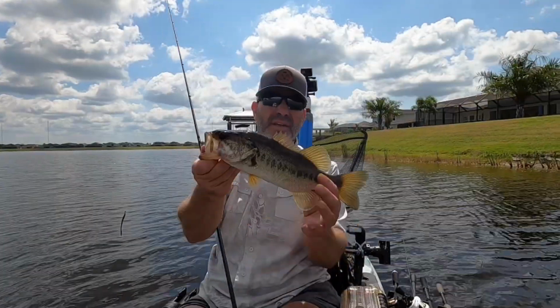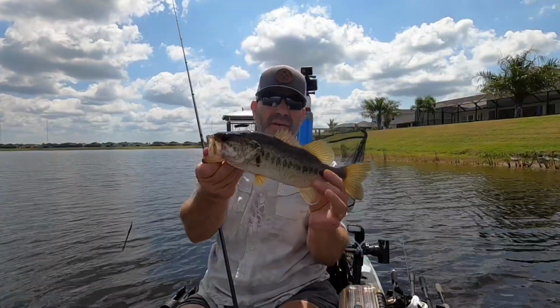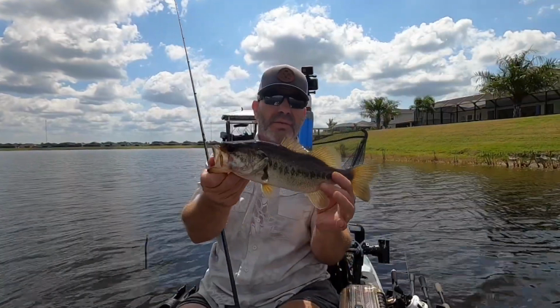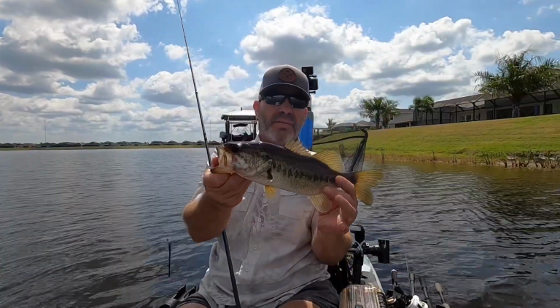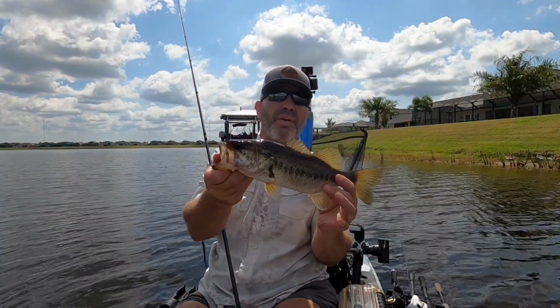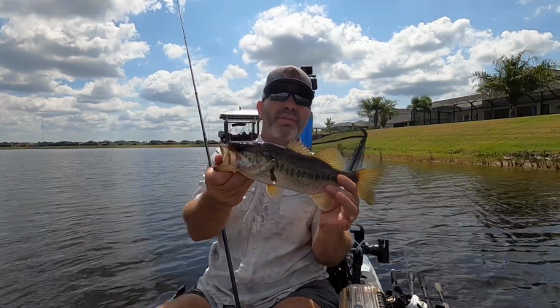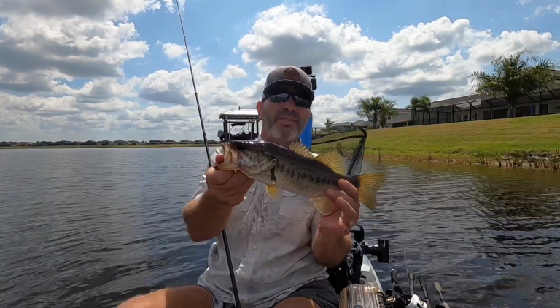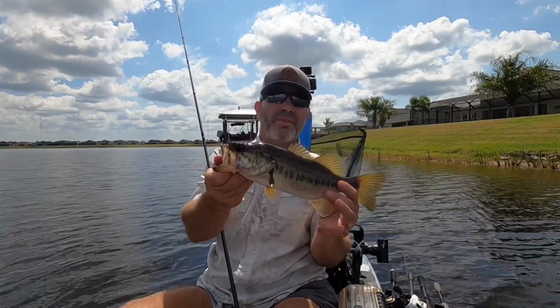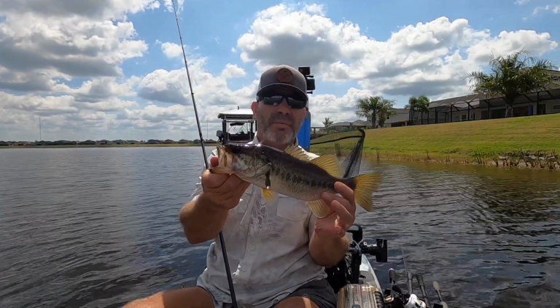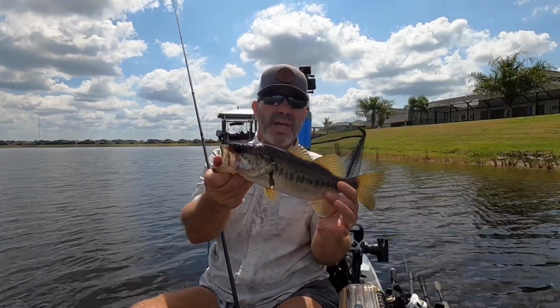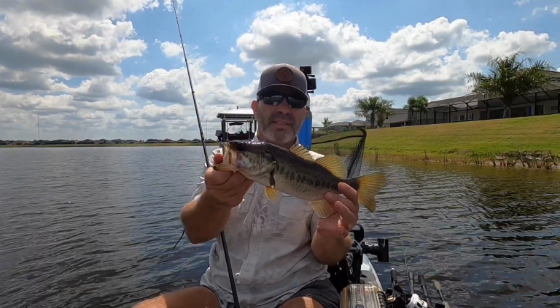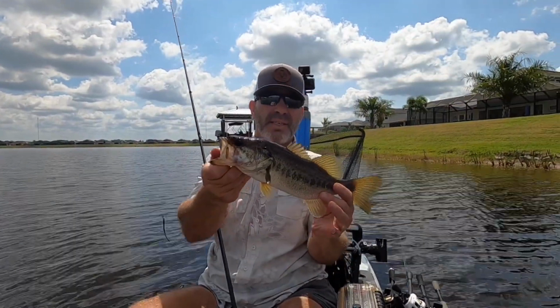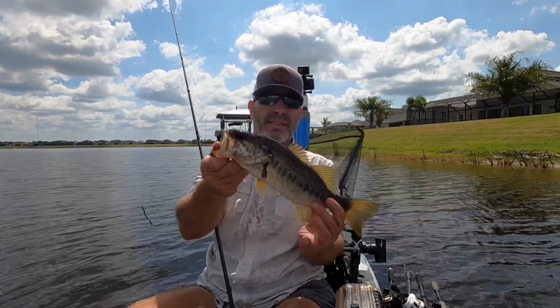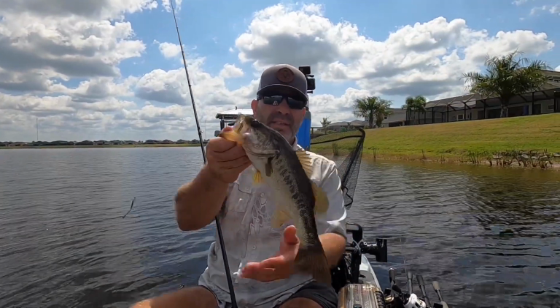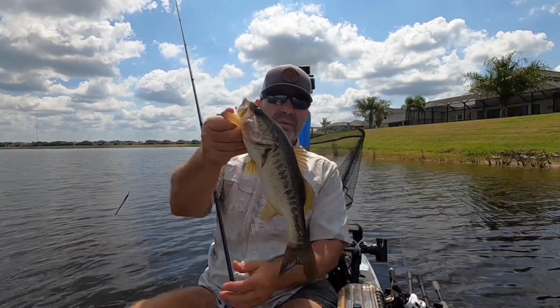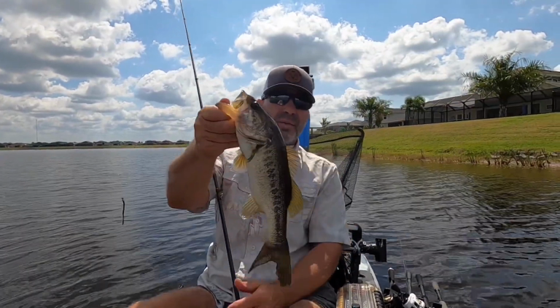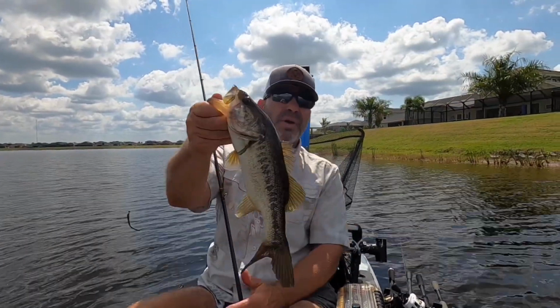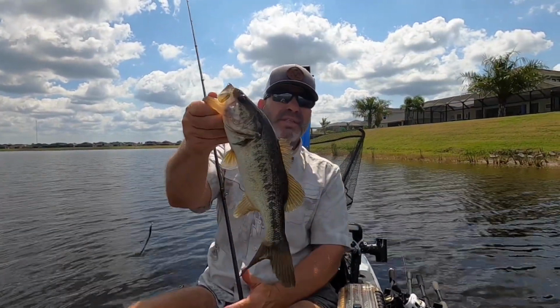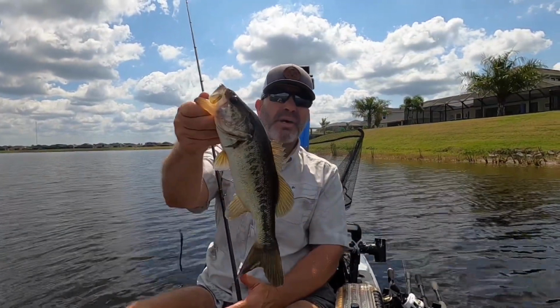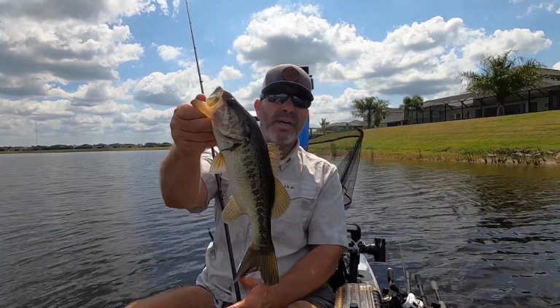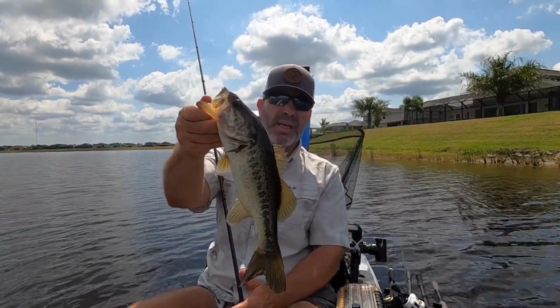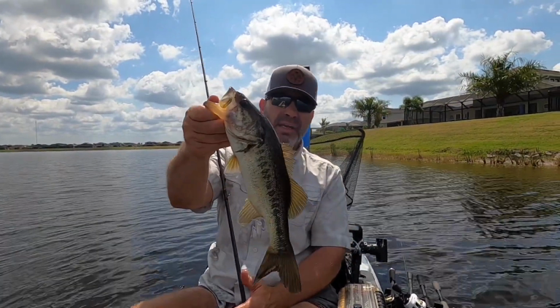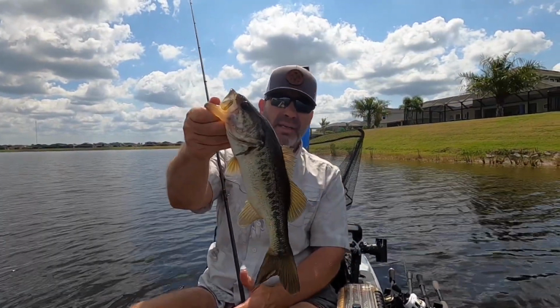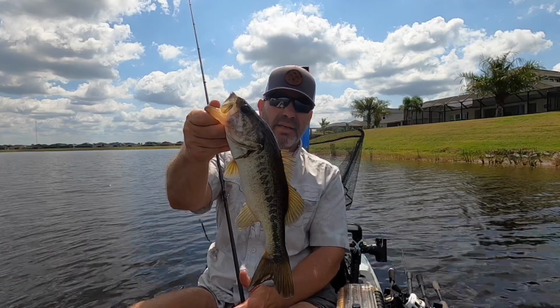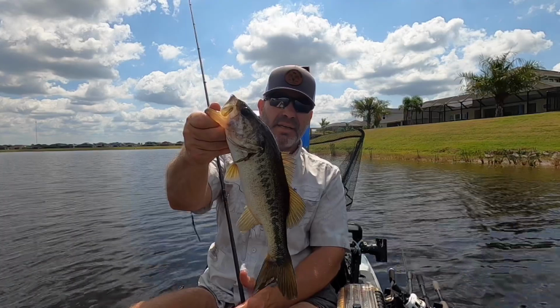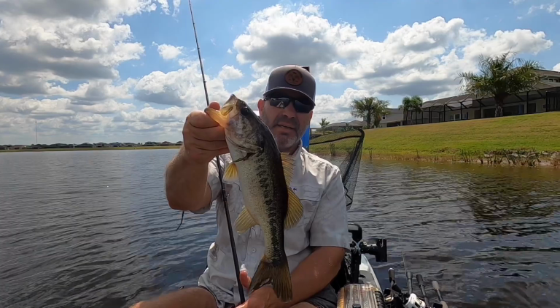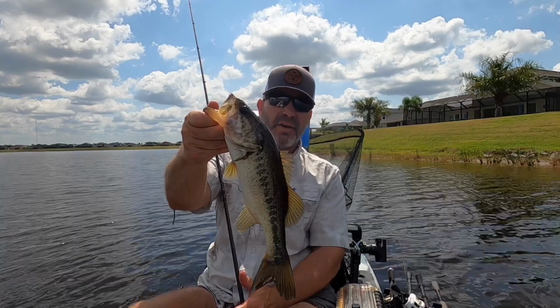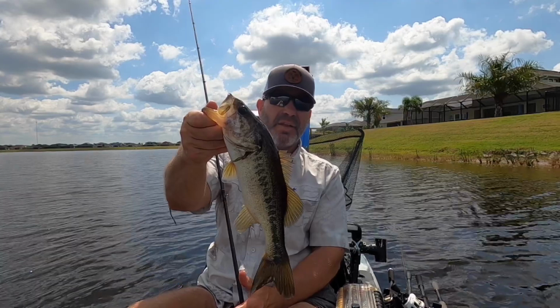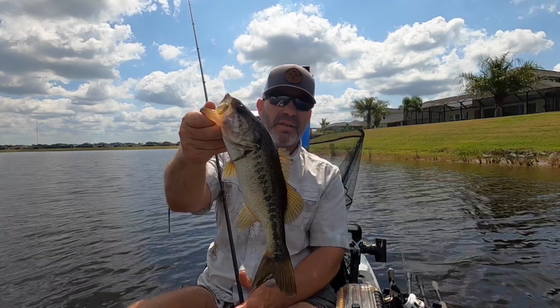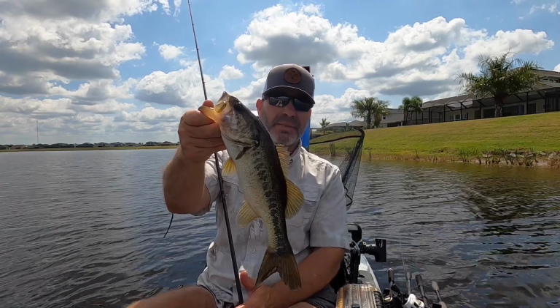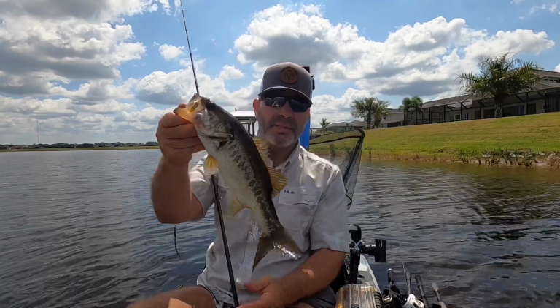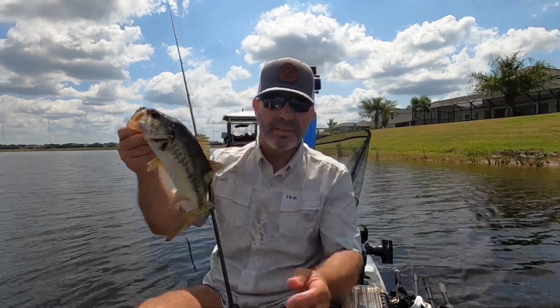Only wanting soft plastics, and the only ones biting are the little ones.